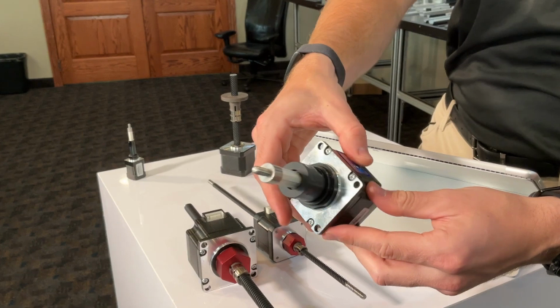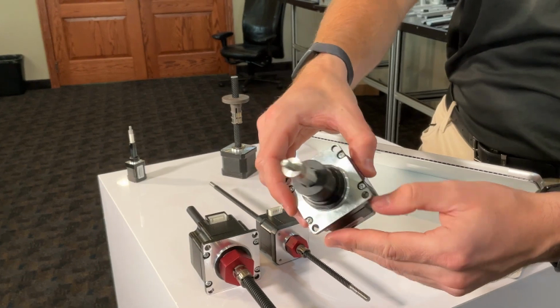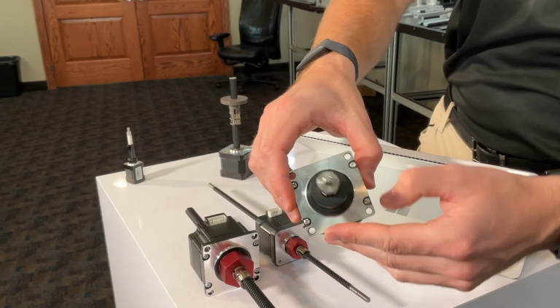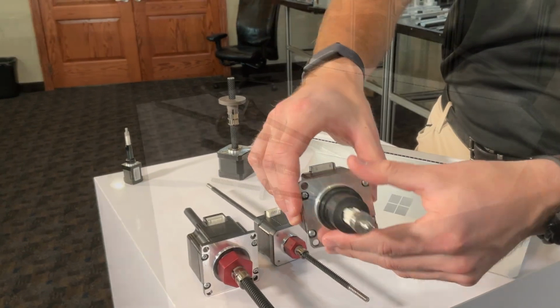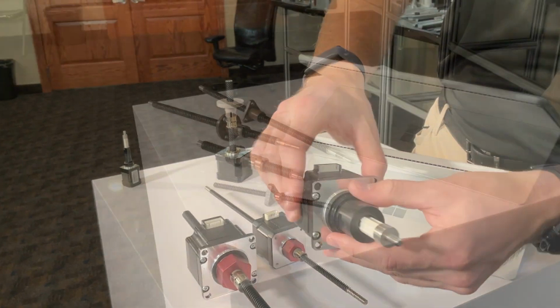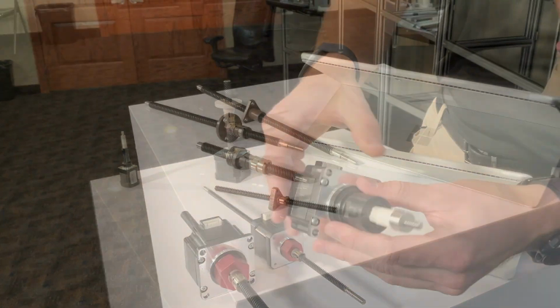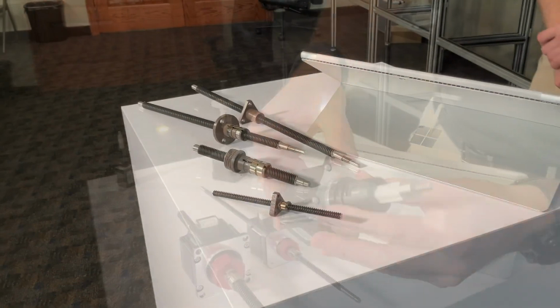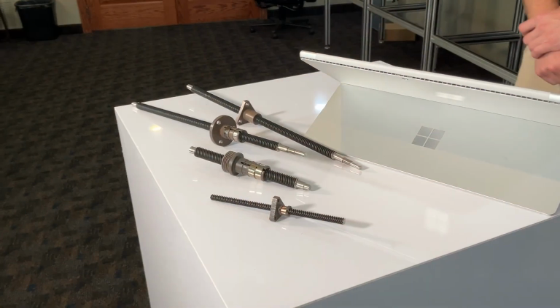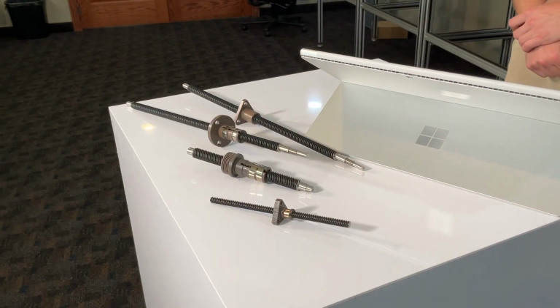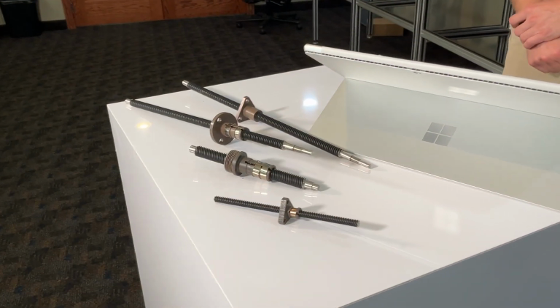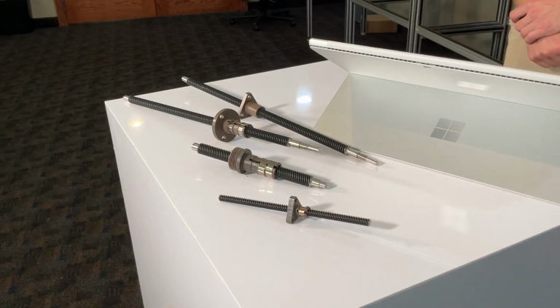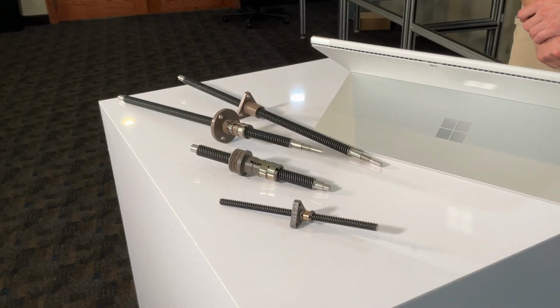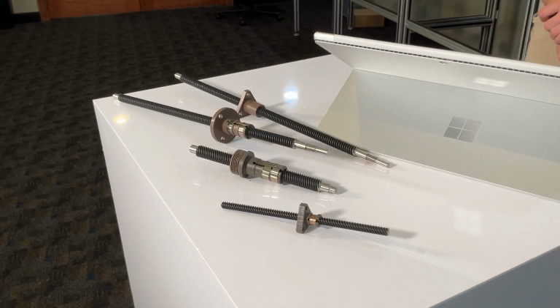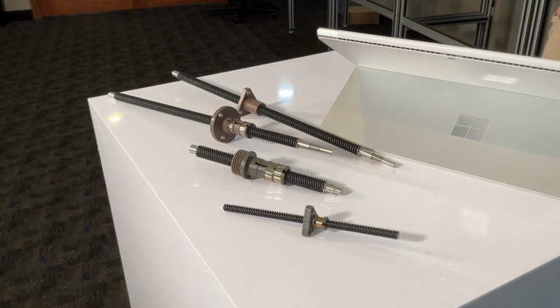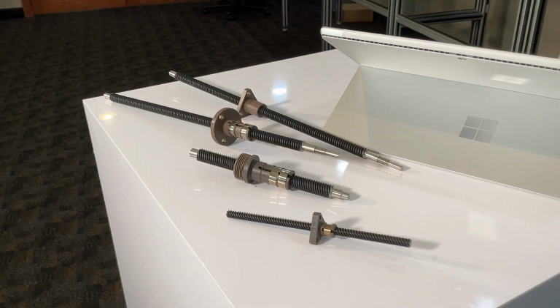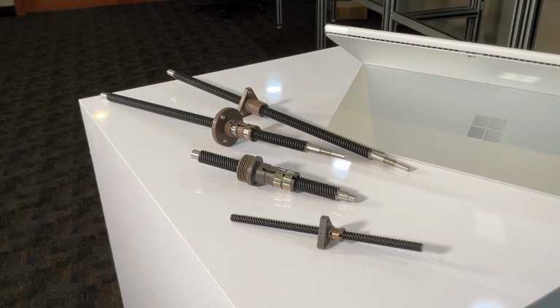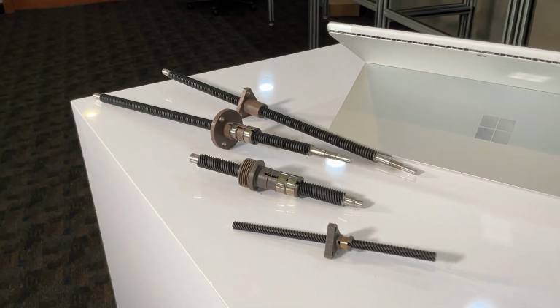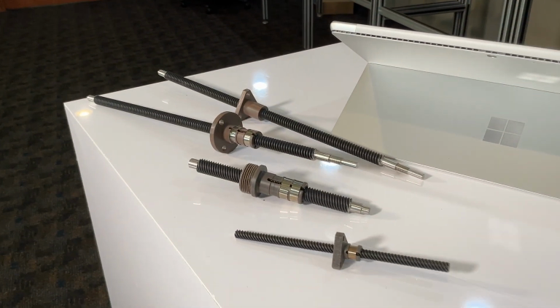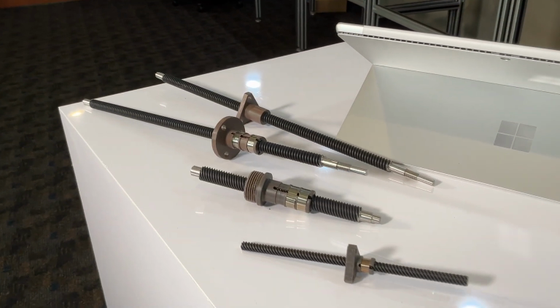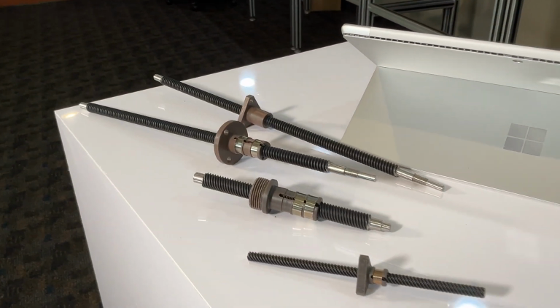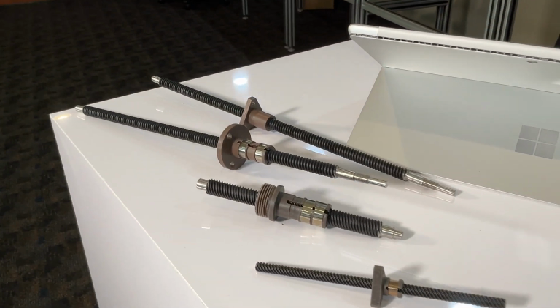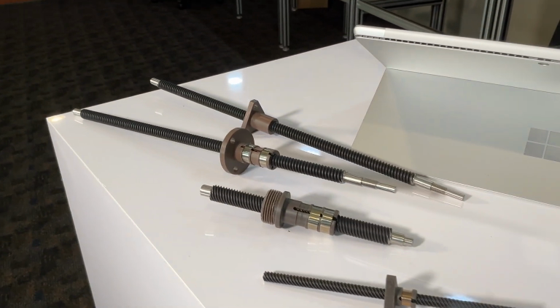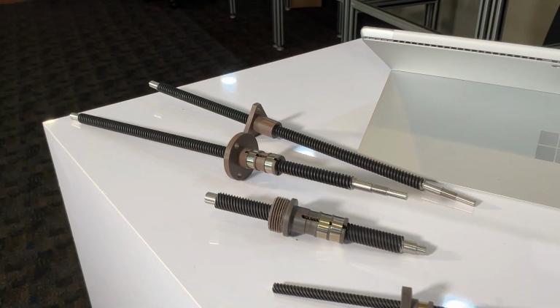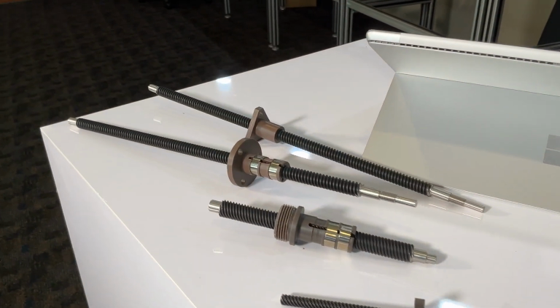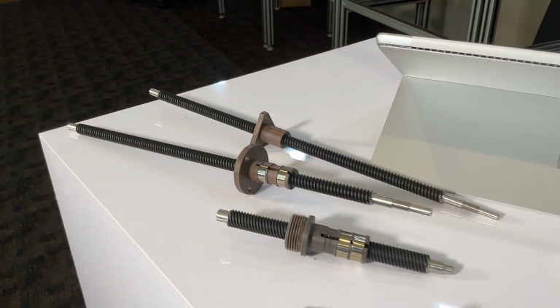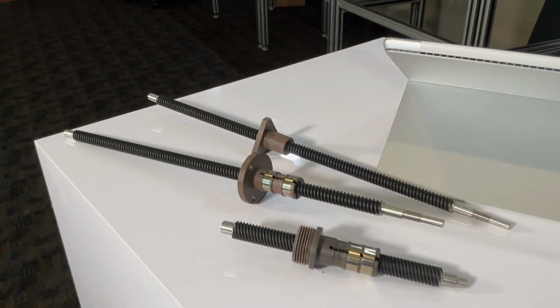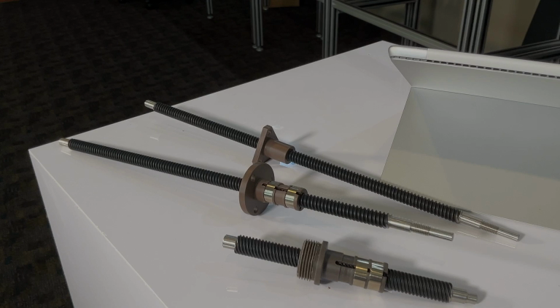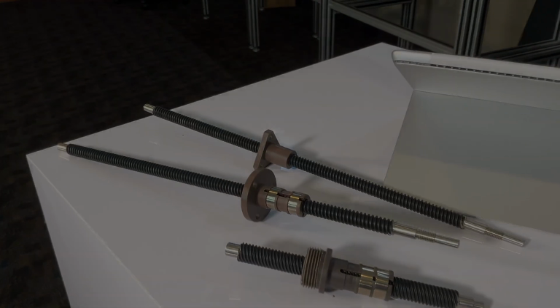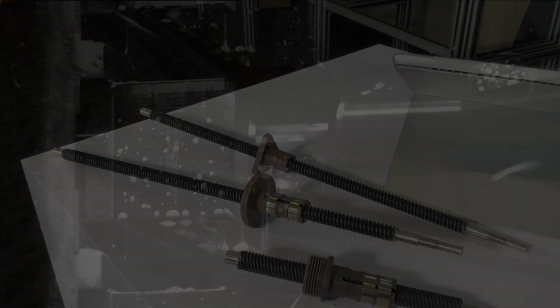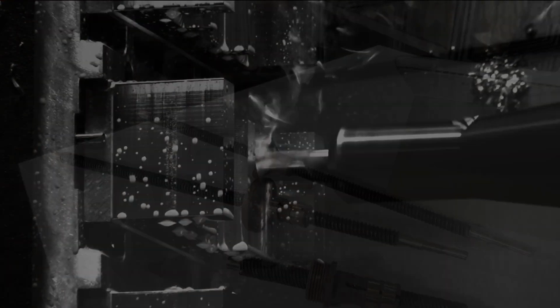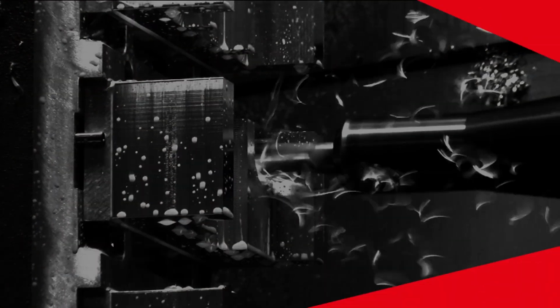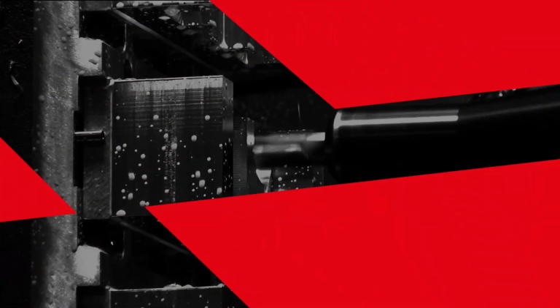These actuators are available in multiple NEMA sizes: 11, 14, 17, and 23.